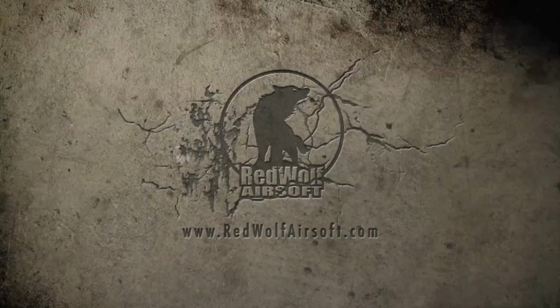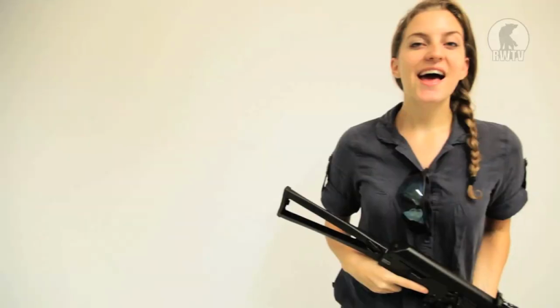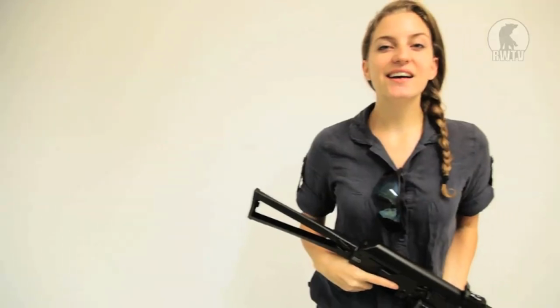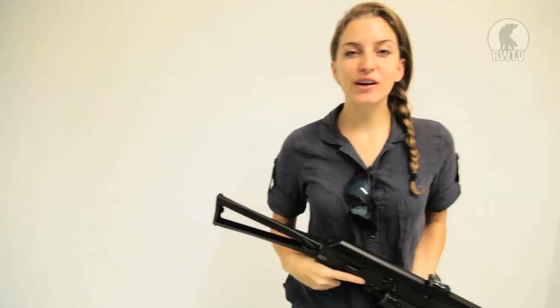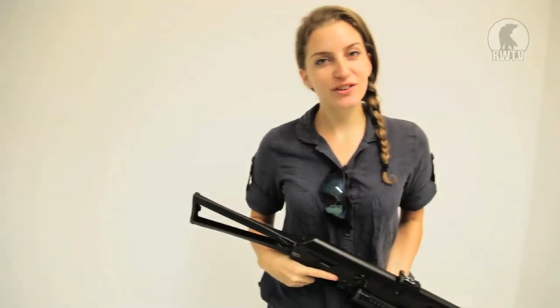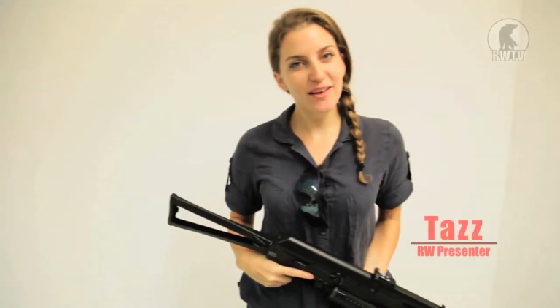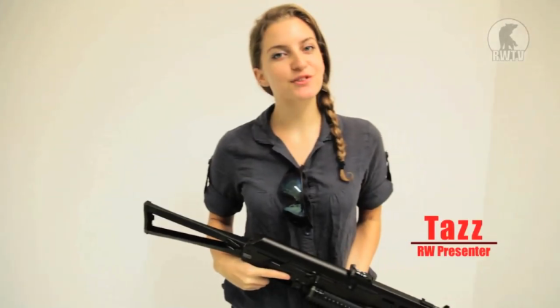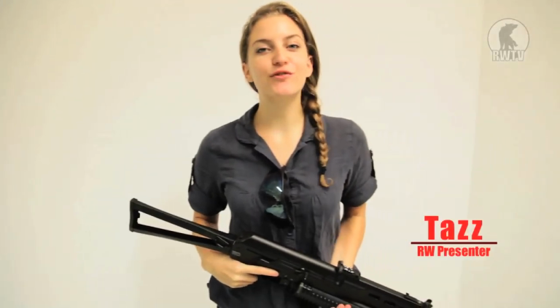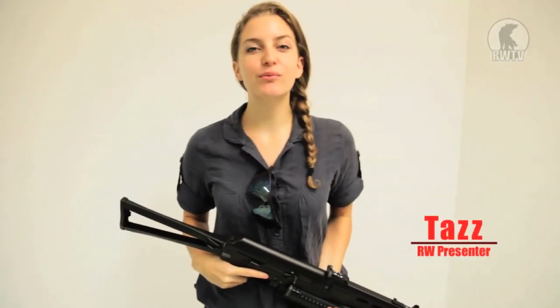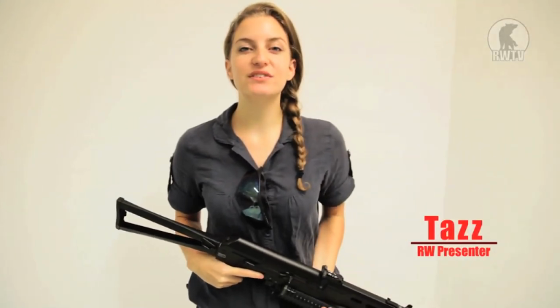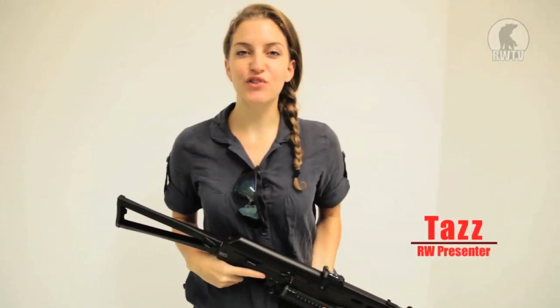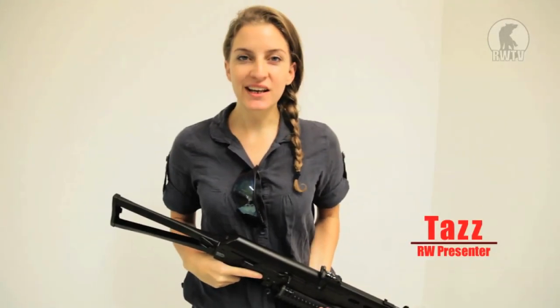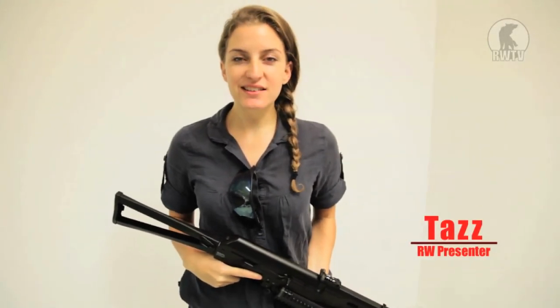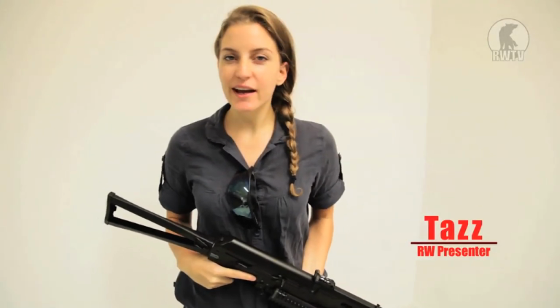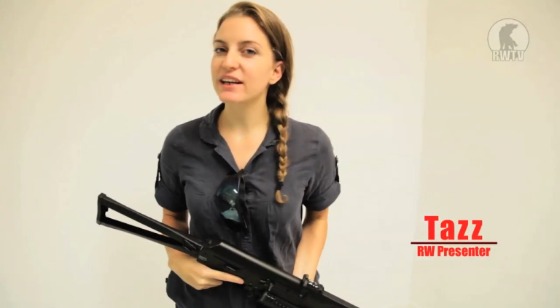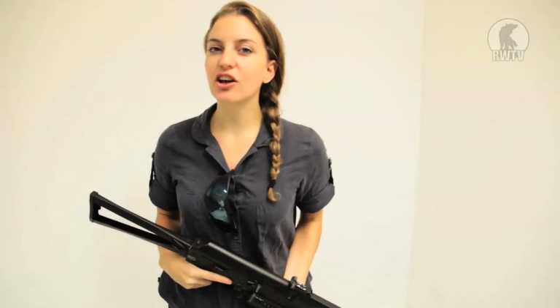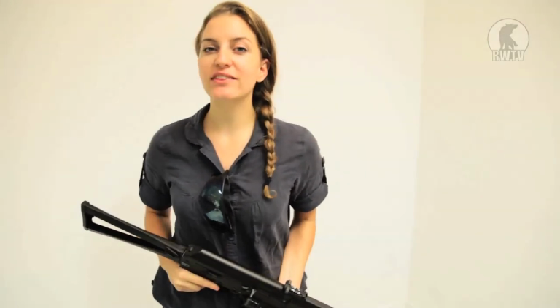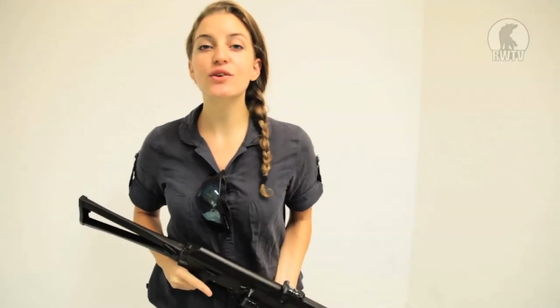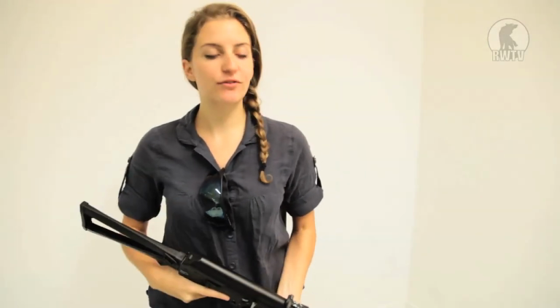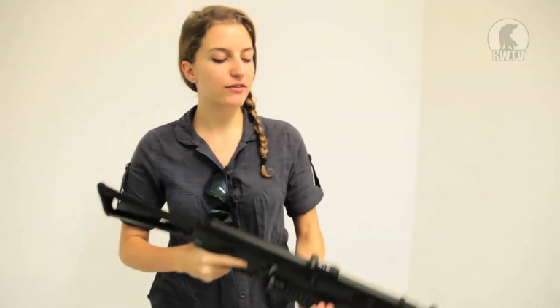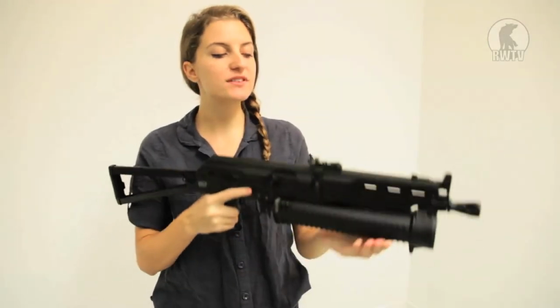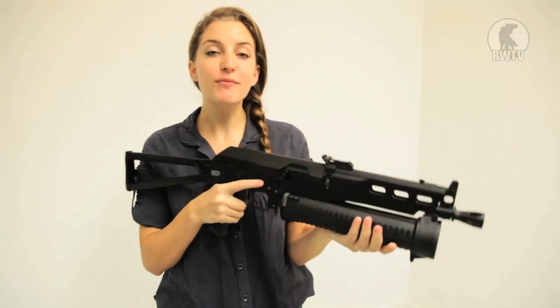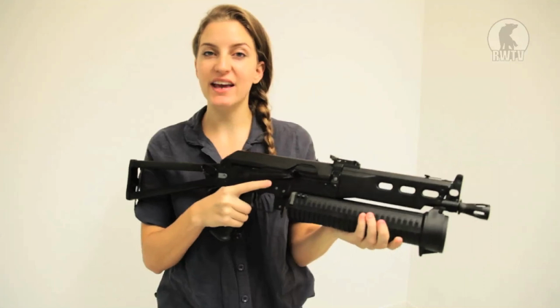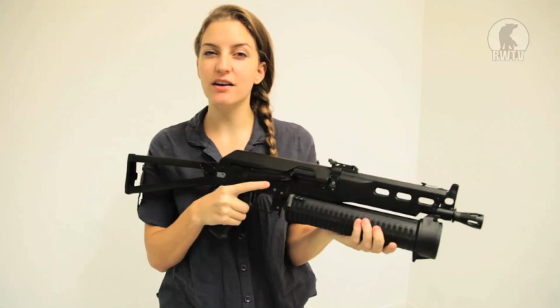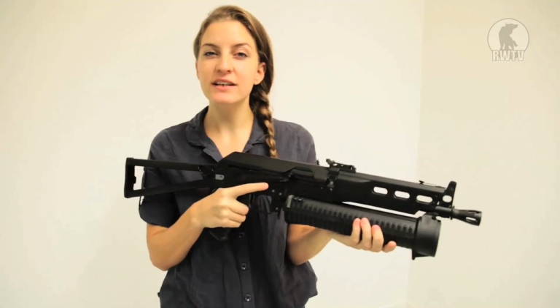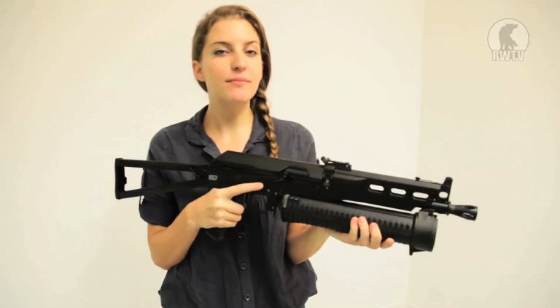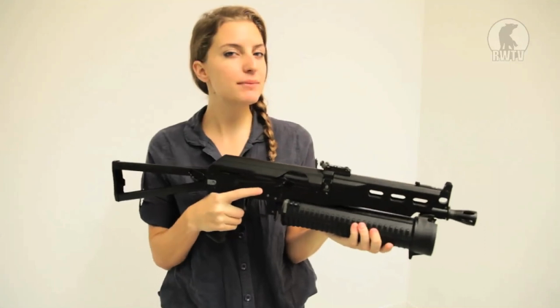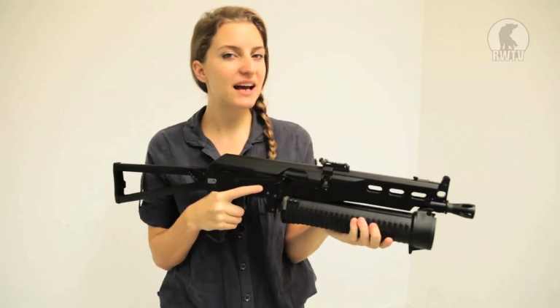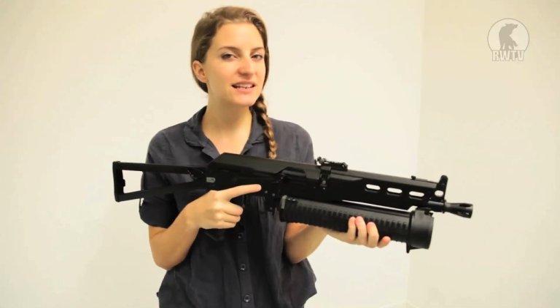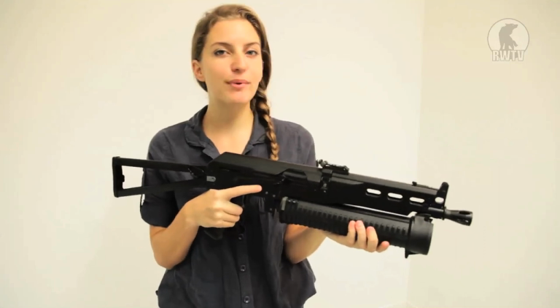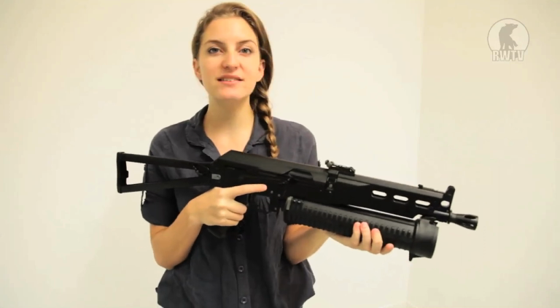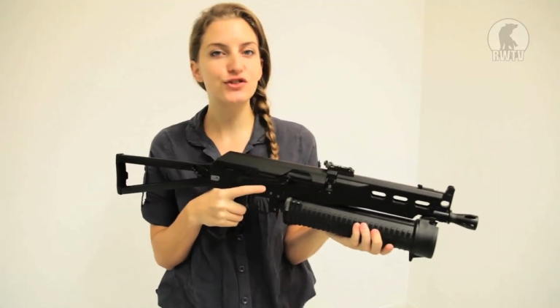Hey guys, welcome to another episode of RedWolf TV. Today I'm taking a look at the new offering from Silverback Airsoft, the PP19 Bison II.